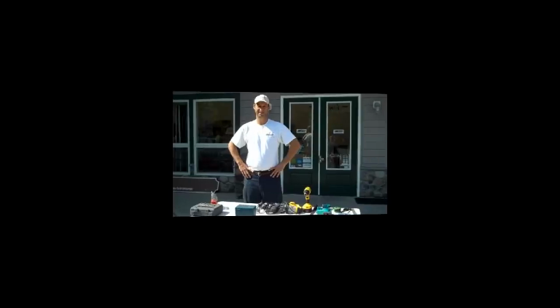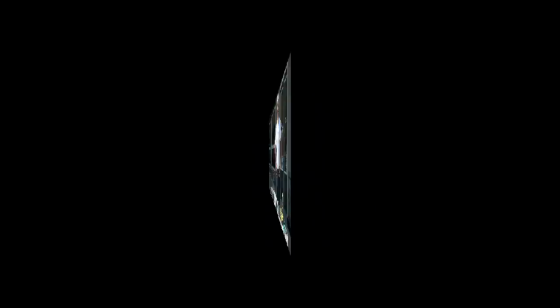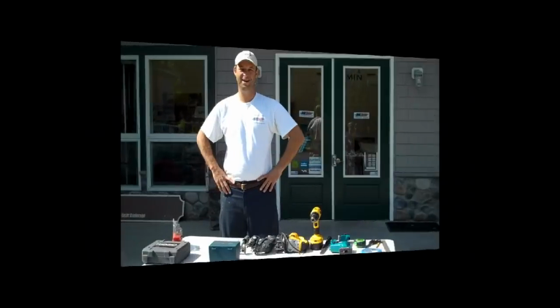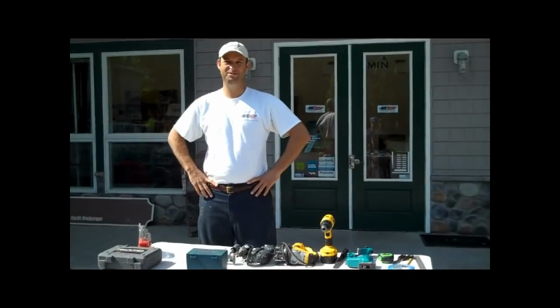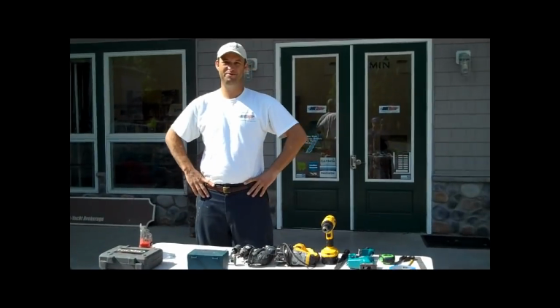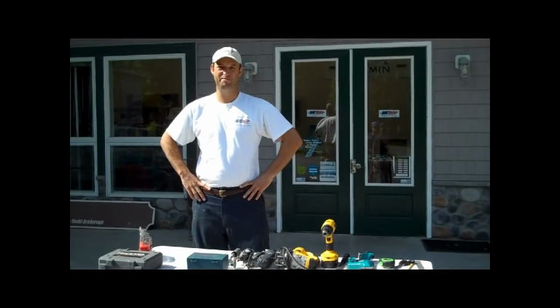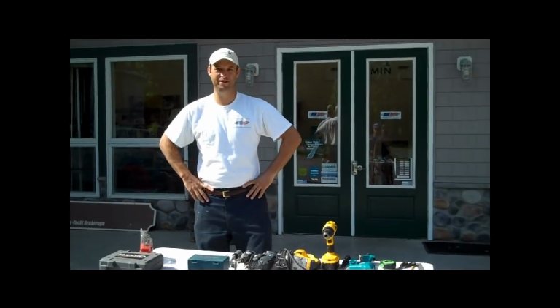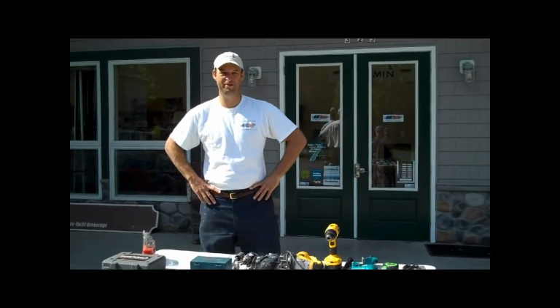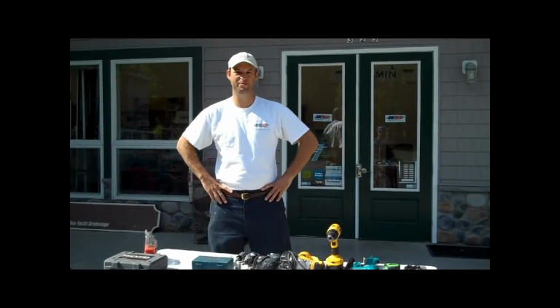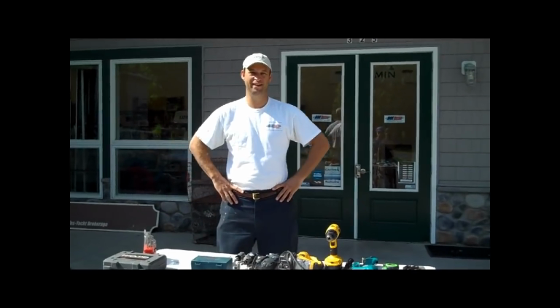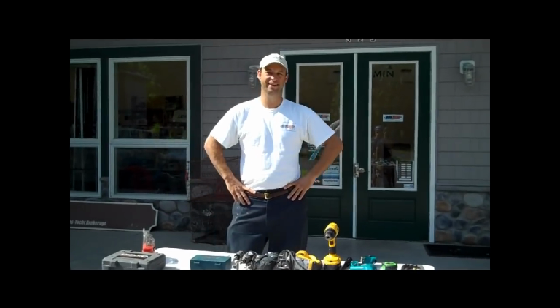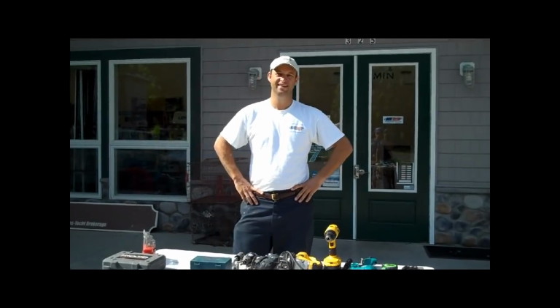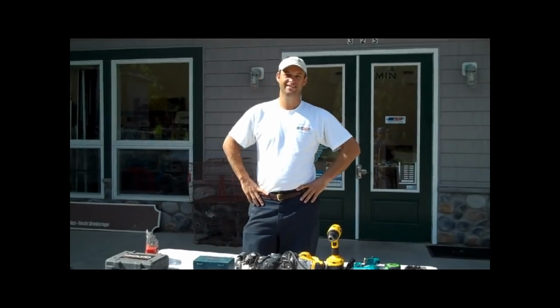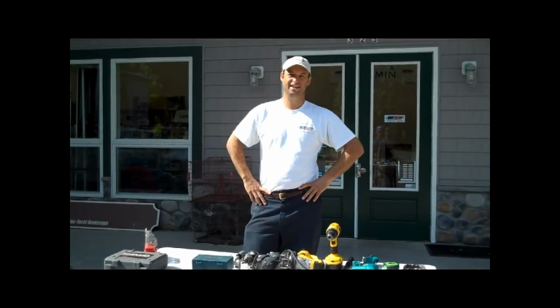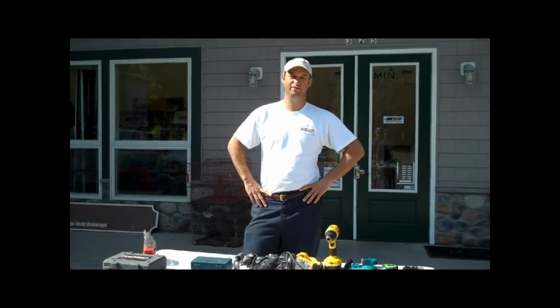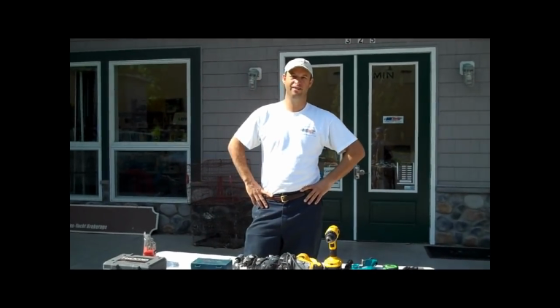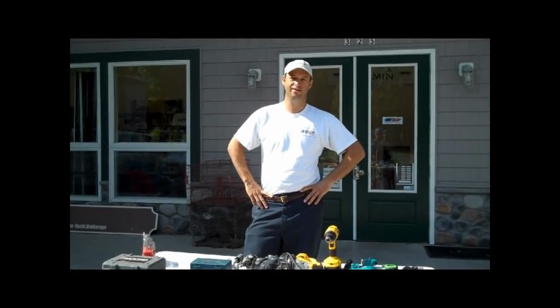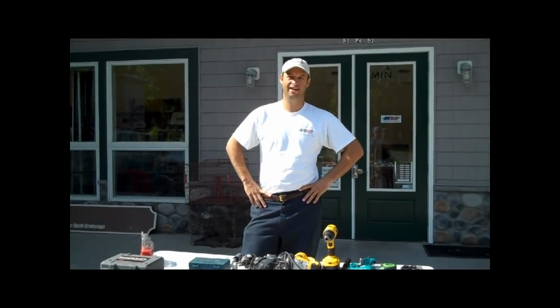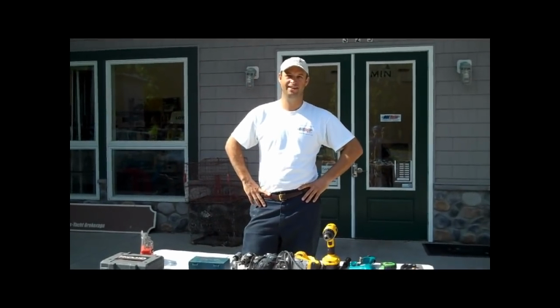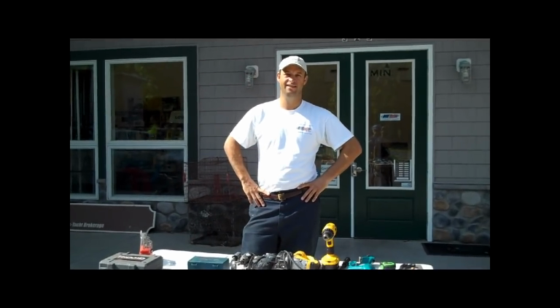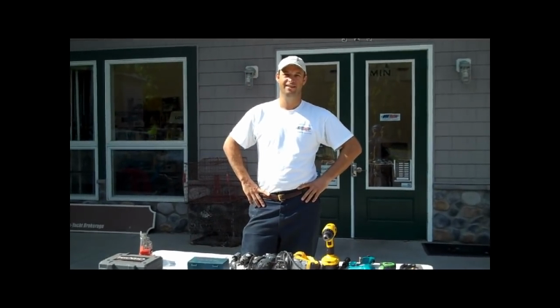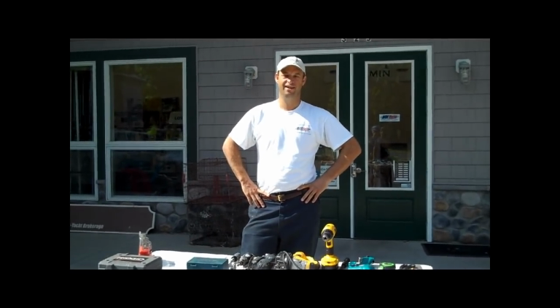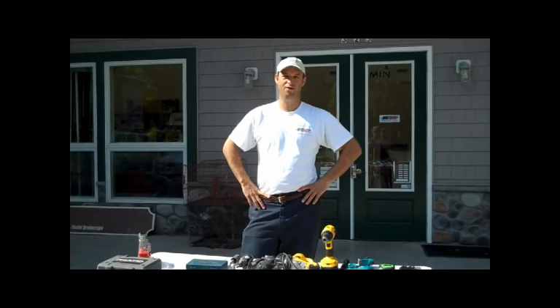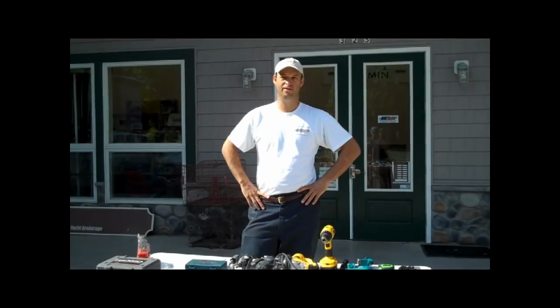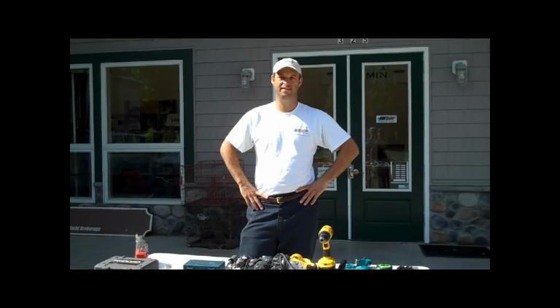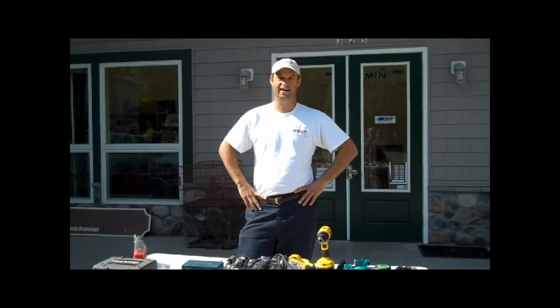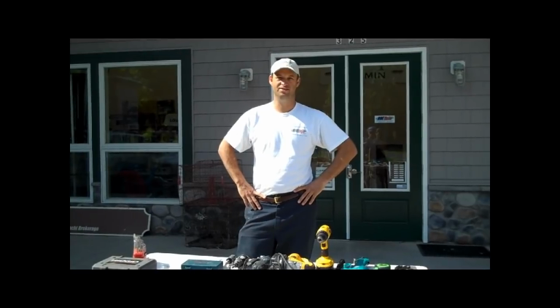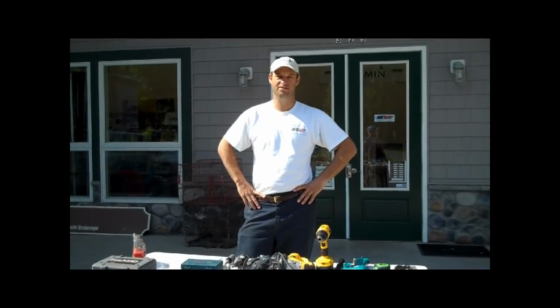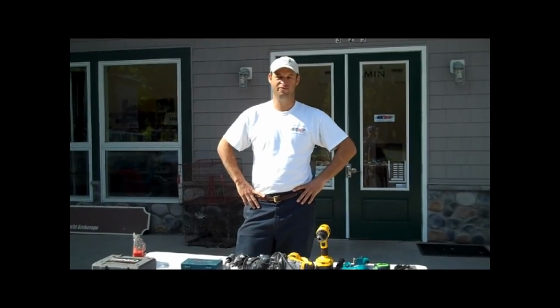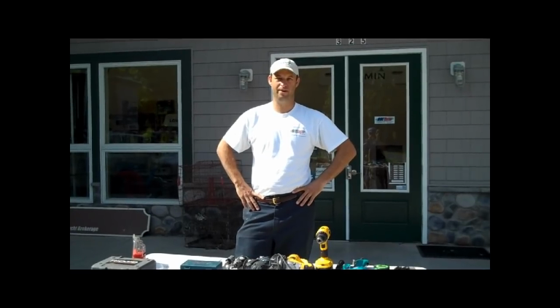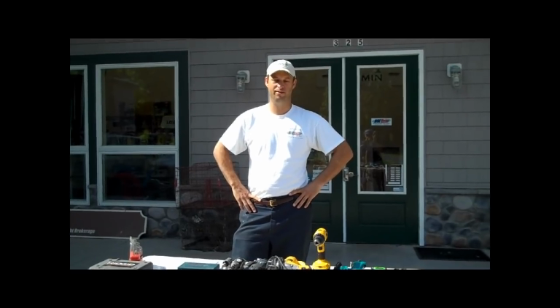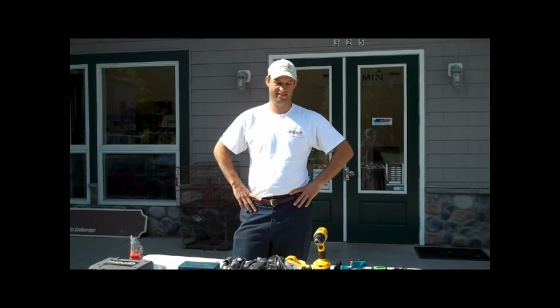Hi, I'm Jim from BOE Marine, and today we're going to learn how to cut a hole in a dash through fiberglass.